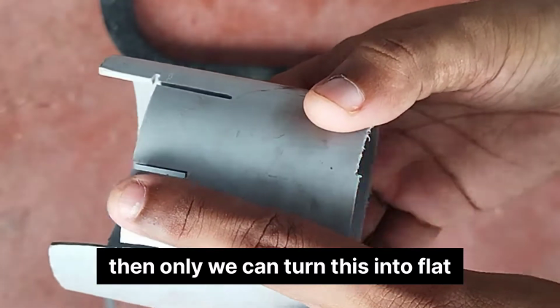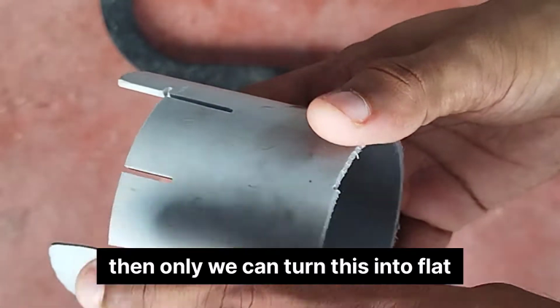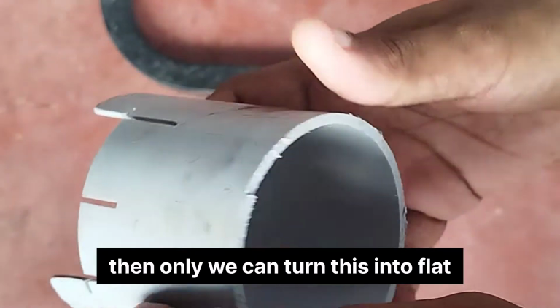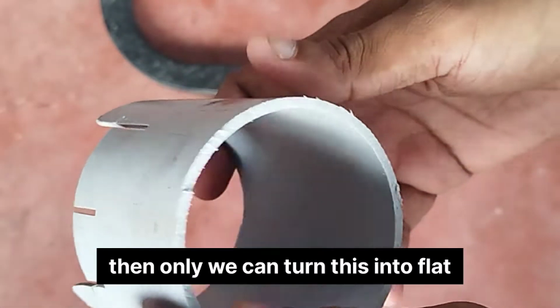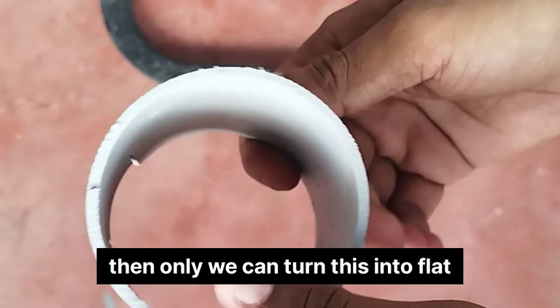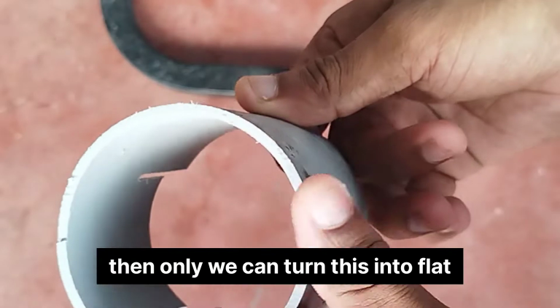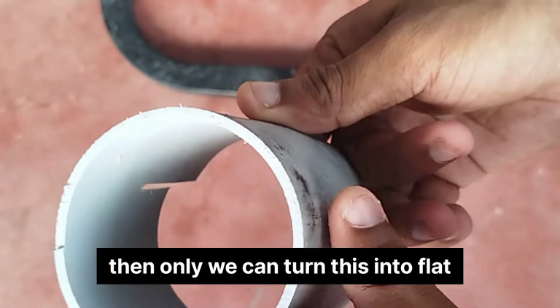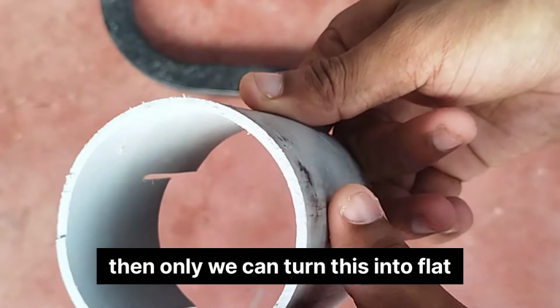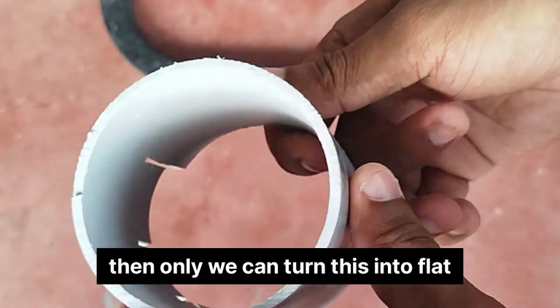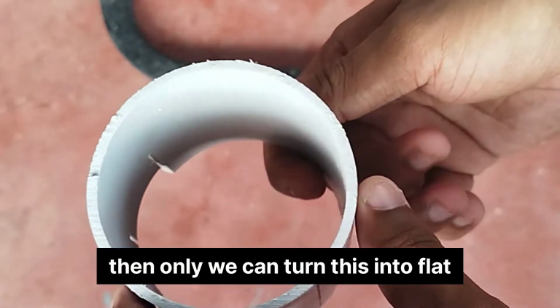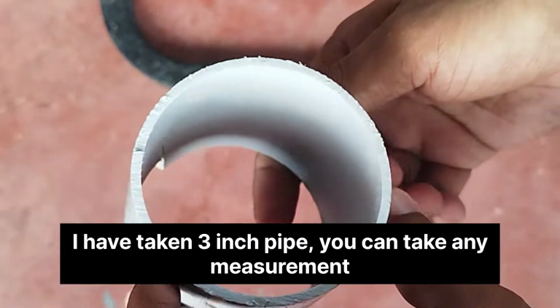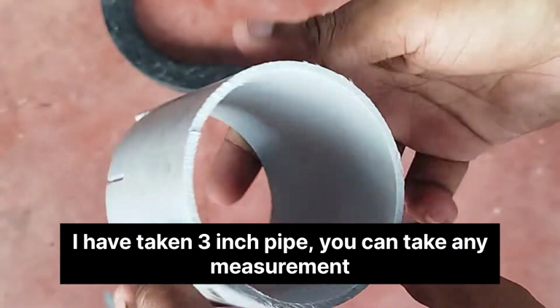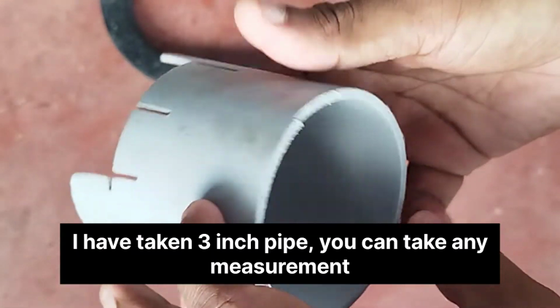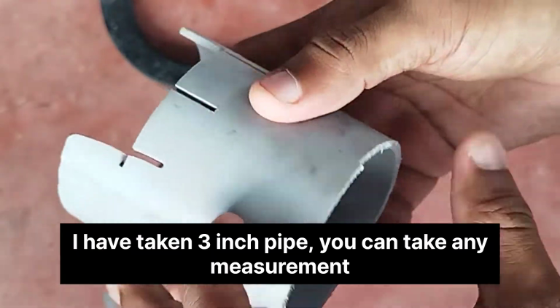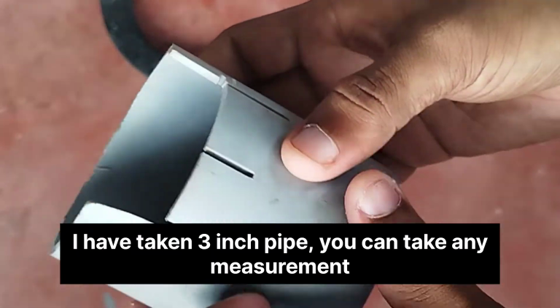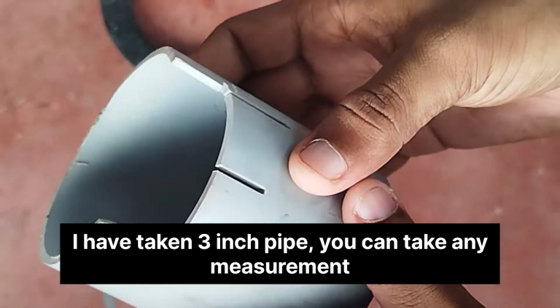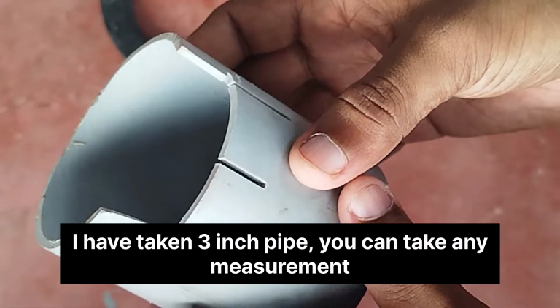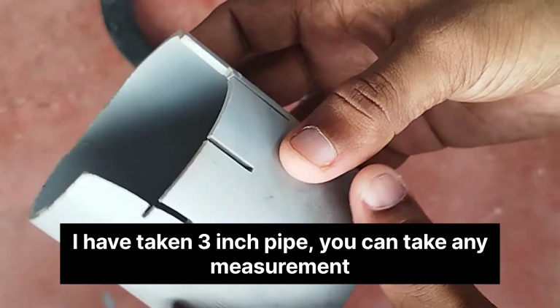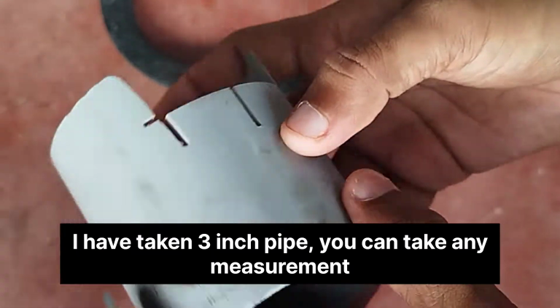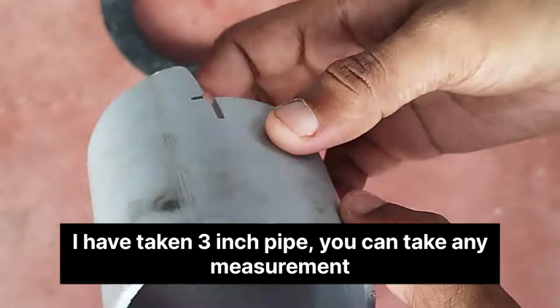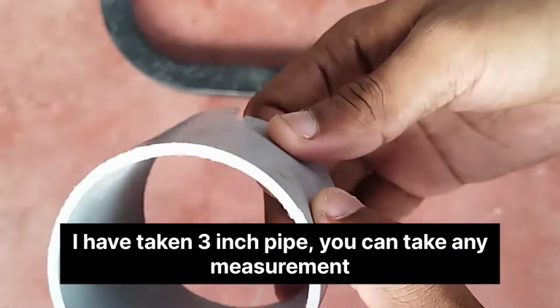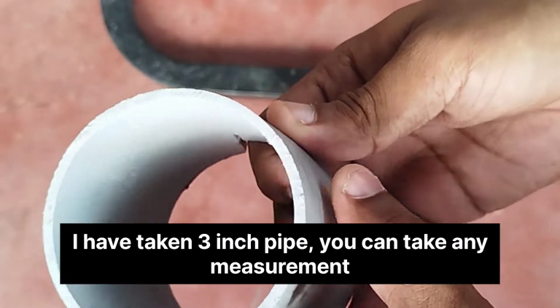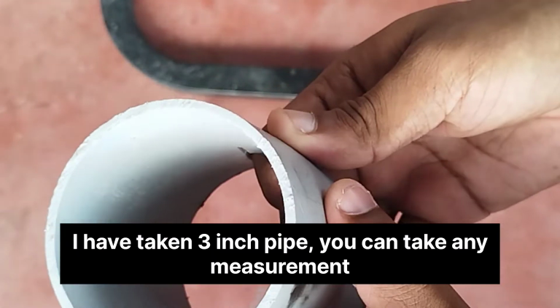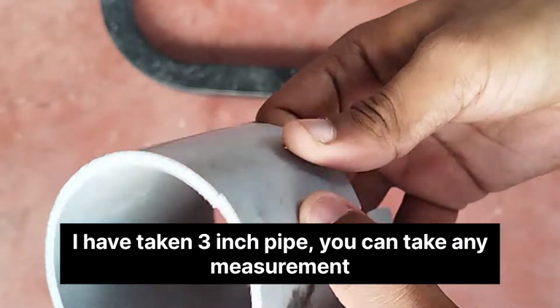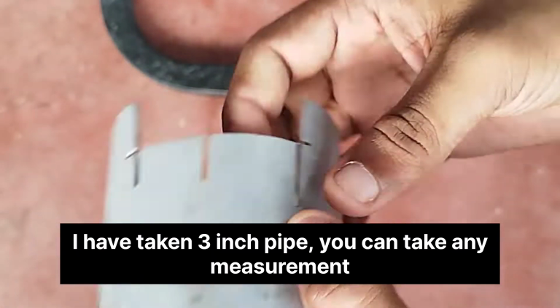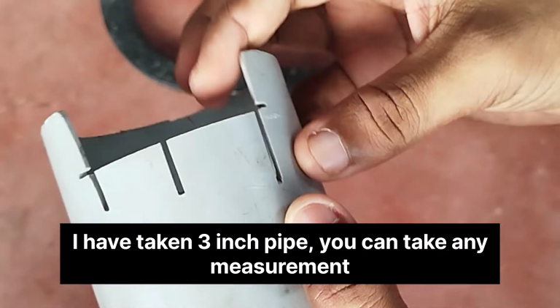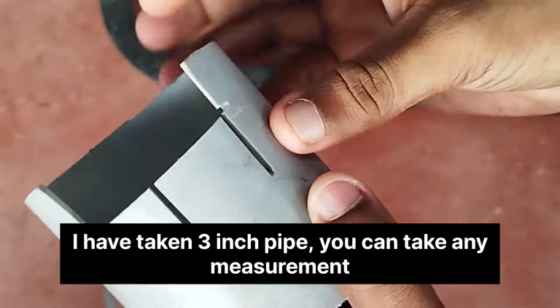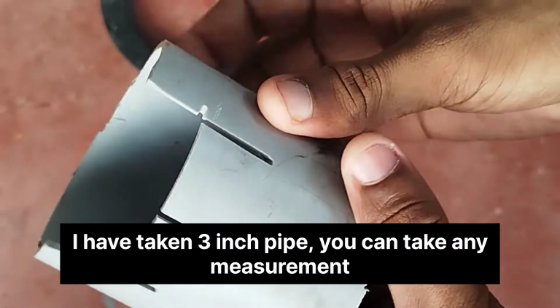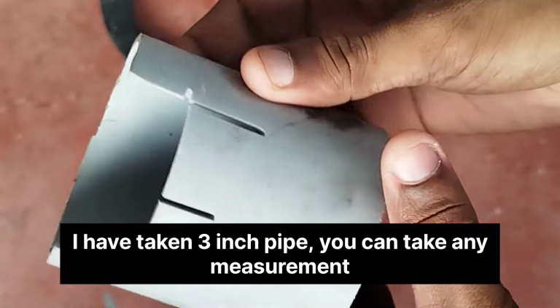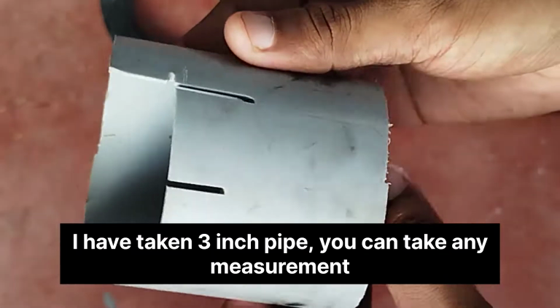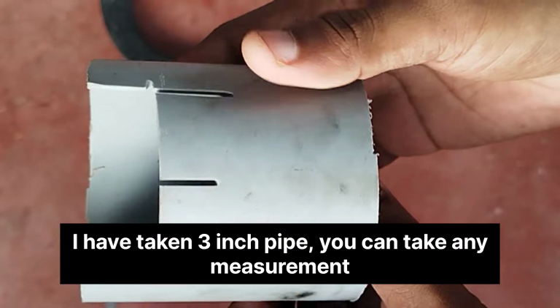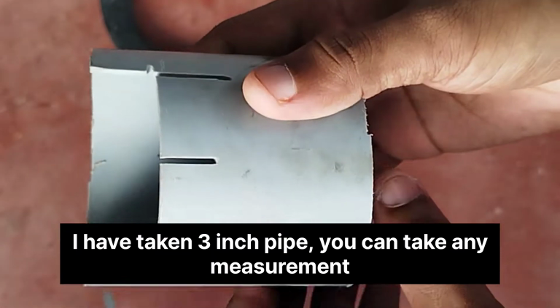After 3 inches of the bigger part, once the 7 inch of the bigger part of the machine — after 3 inches it will be flat. I will leave it, let's go.